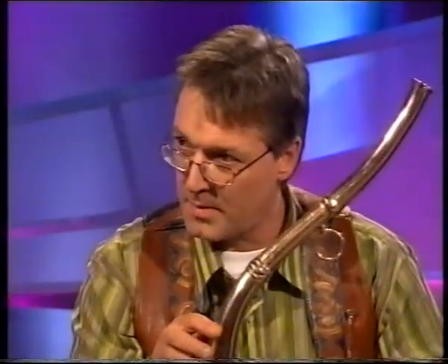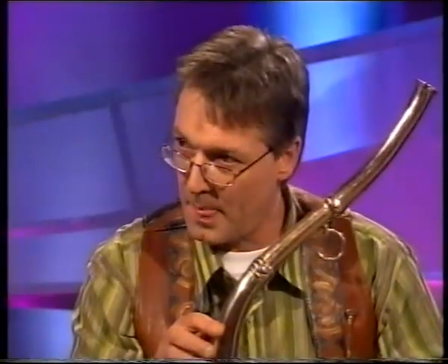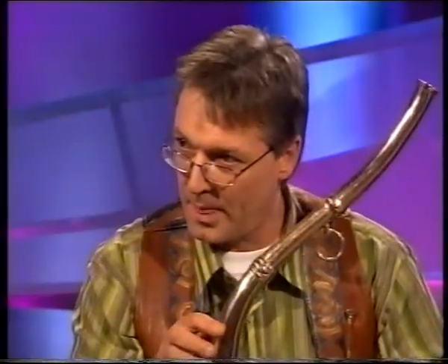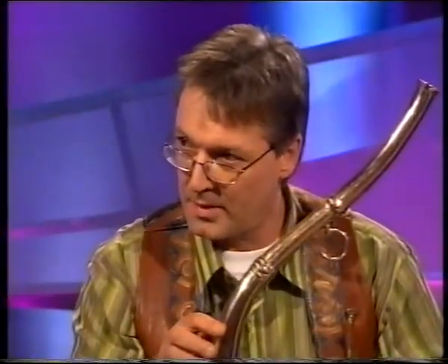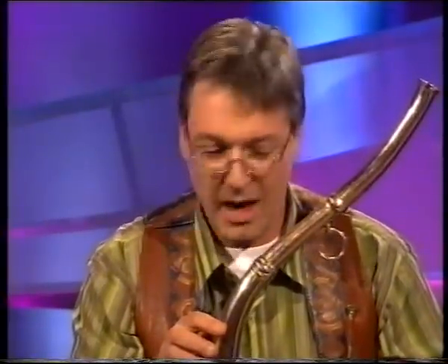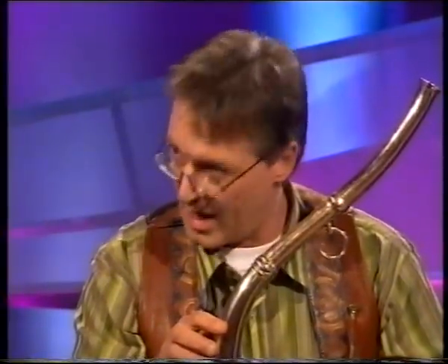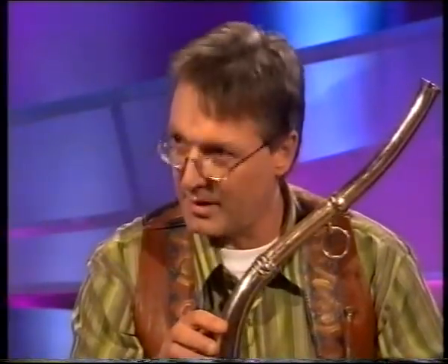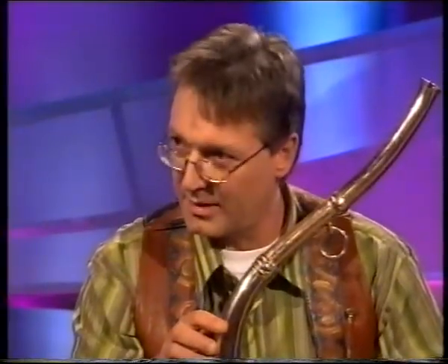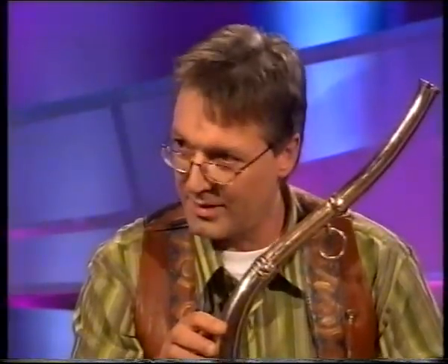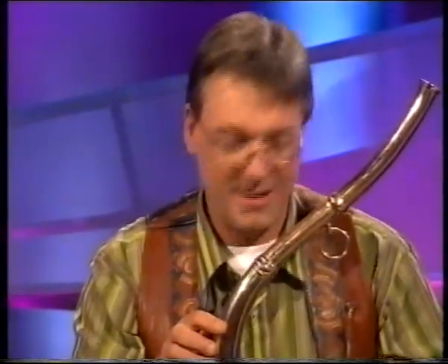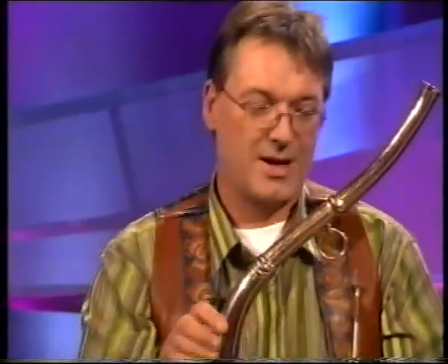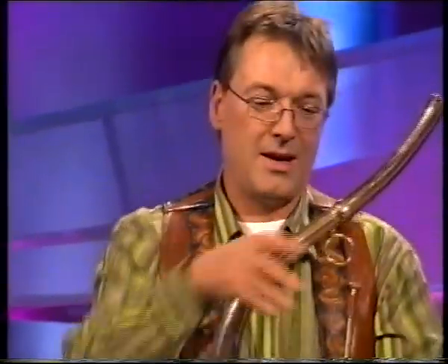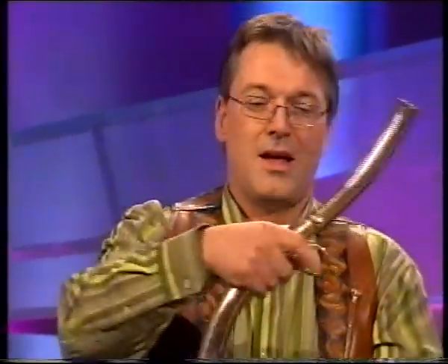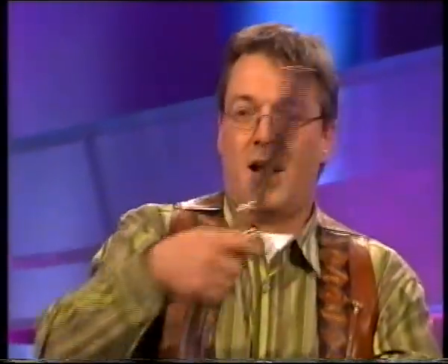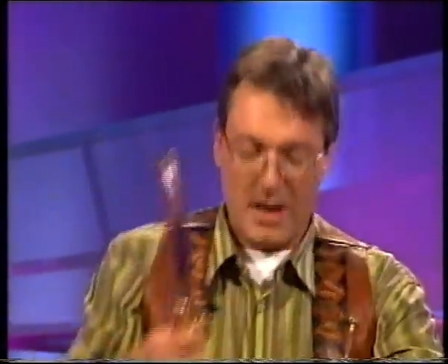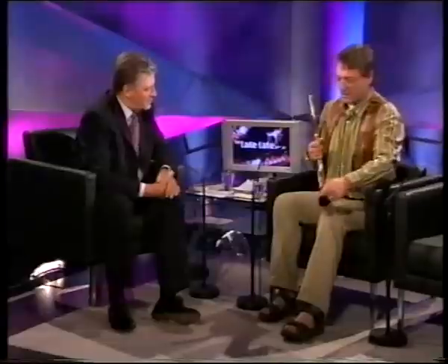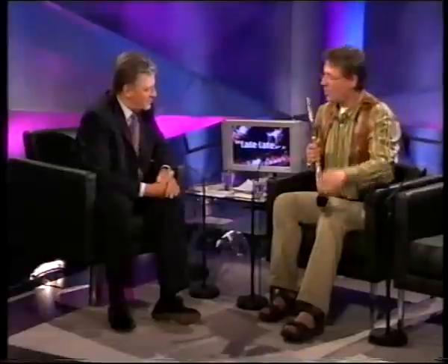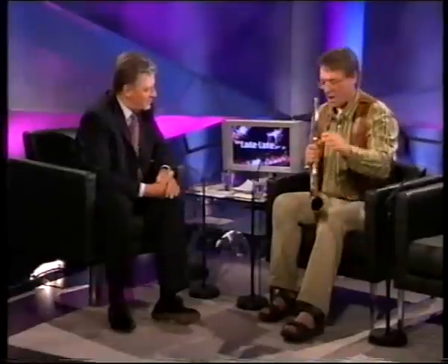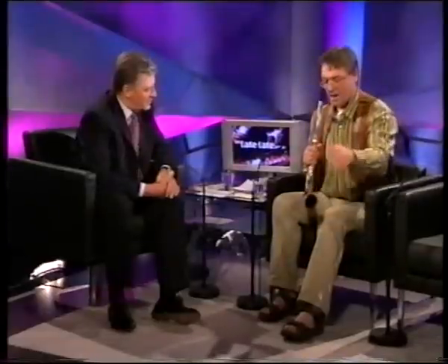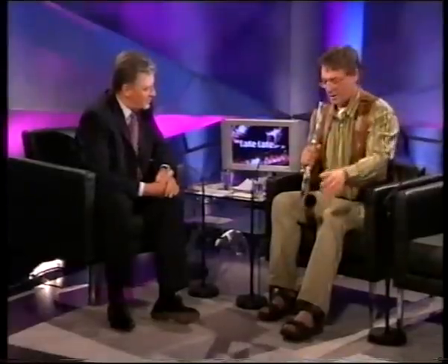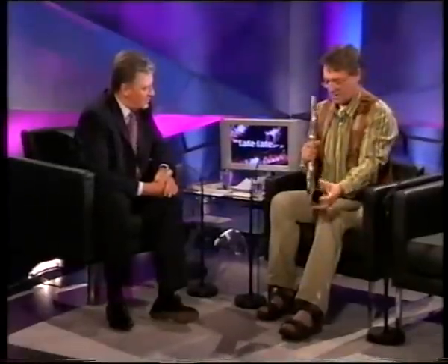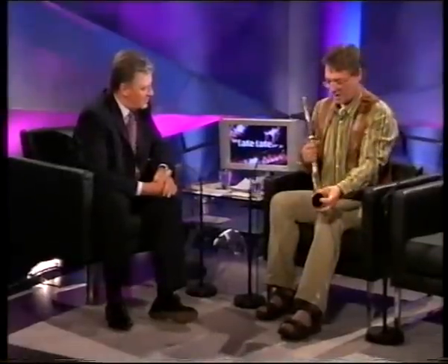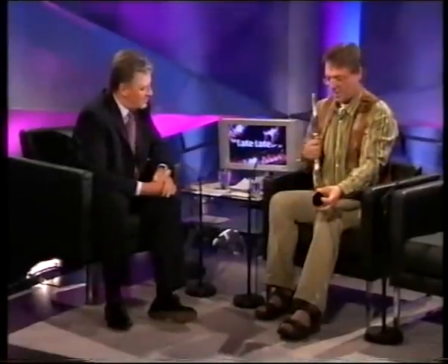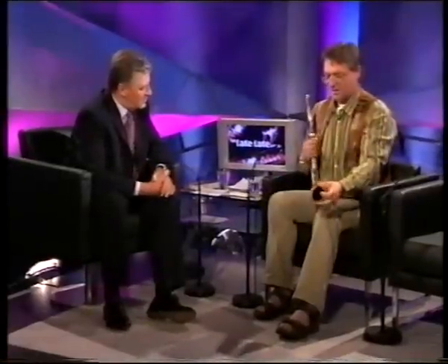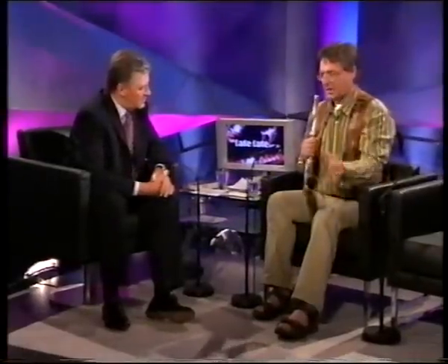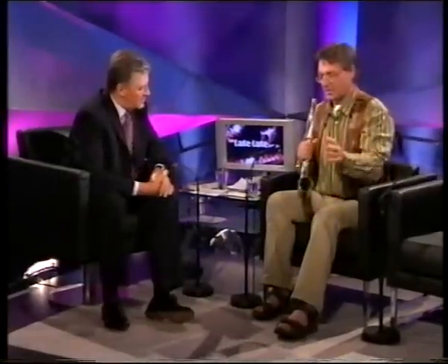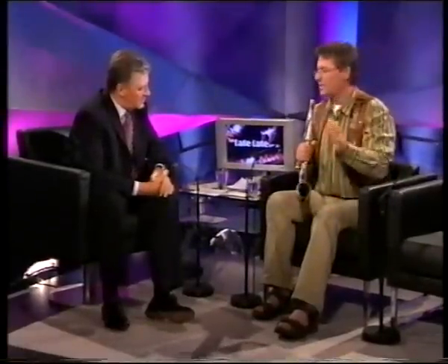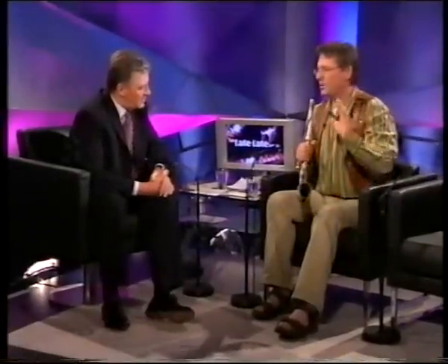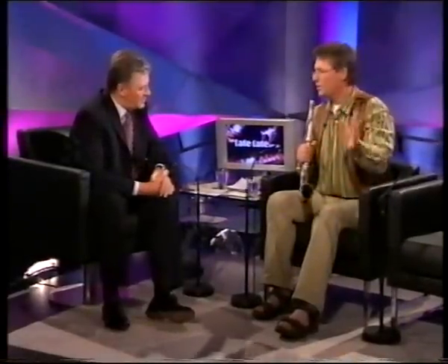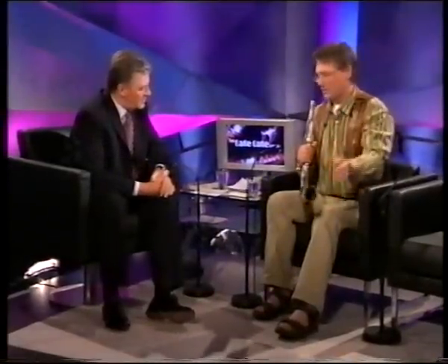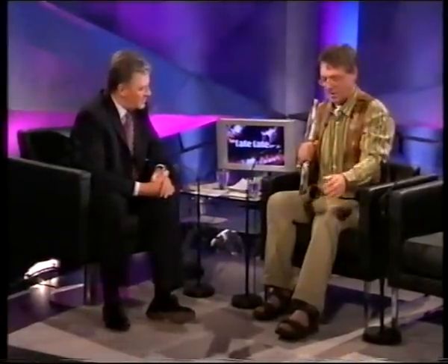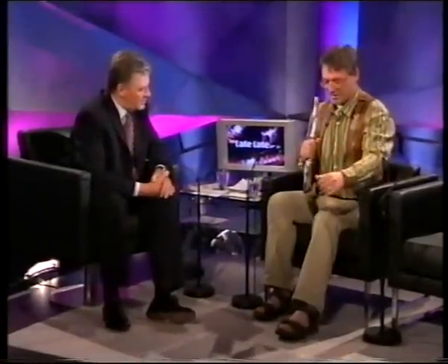Now, can you play this? I can. Off you go. I'll play a slow air type sound, because this instrument has a beautiful voice.